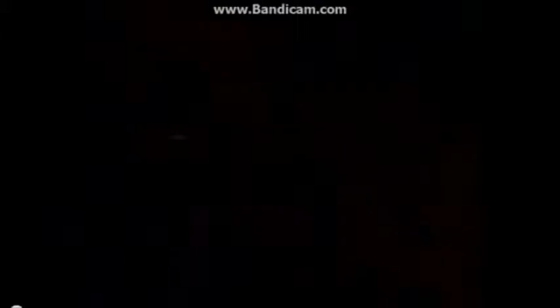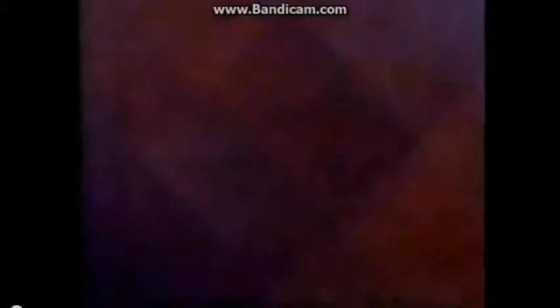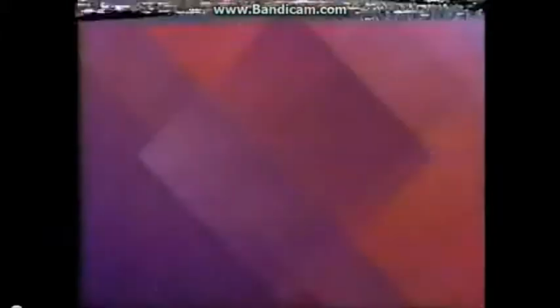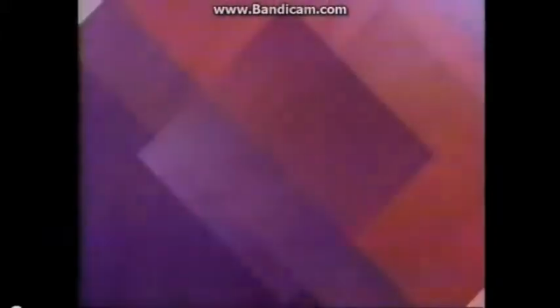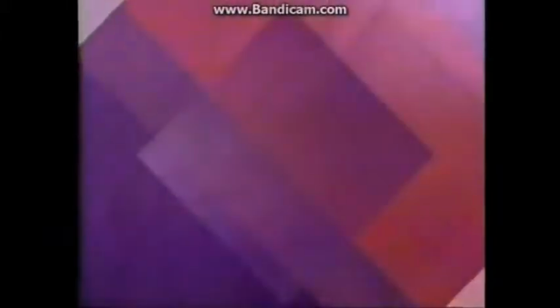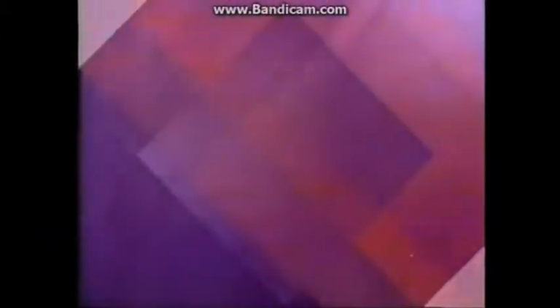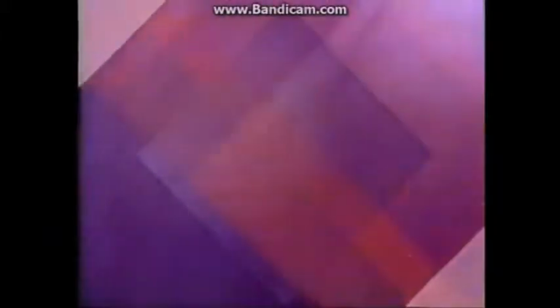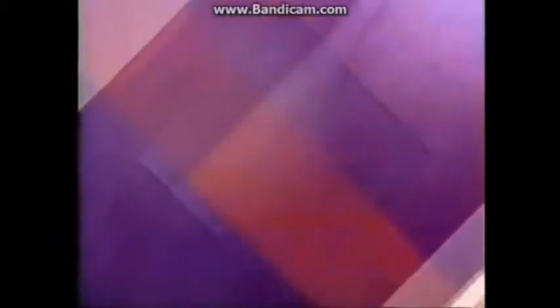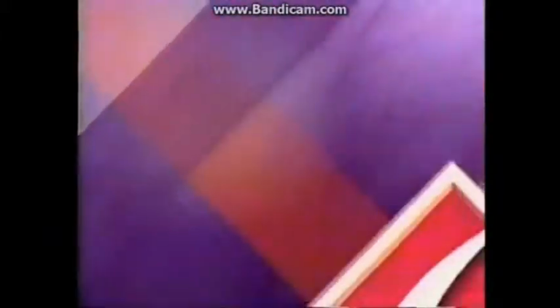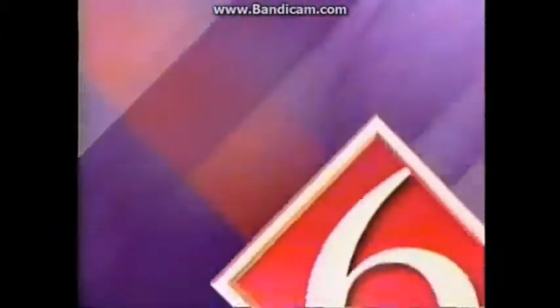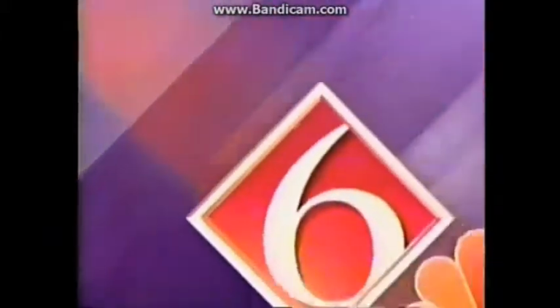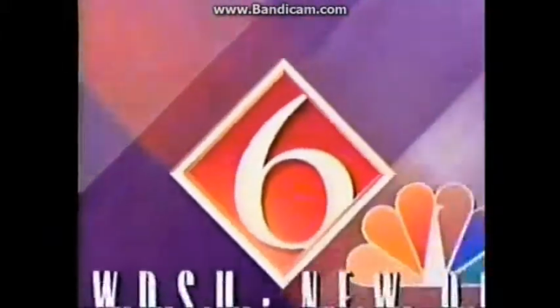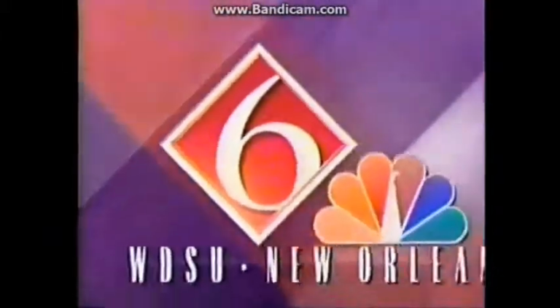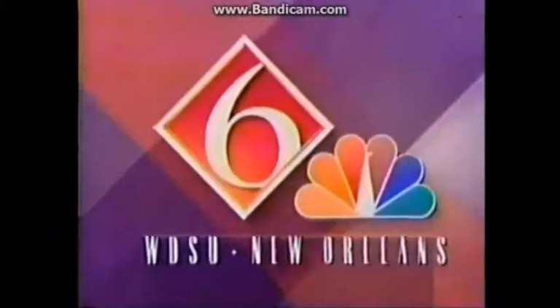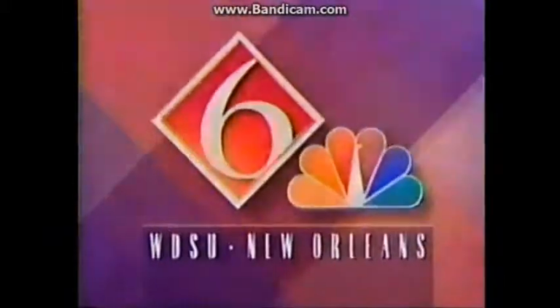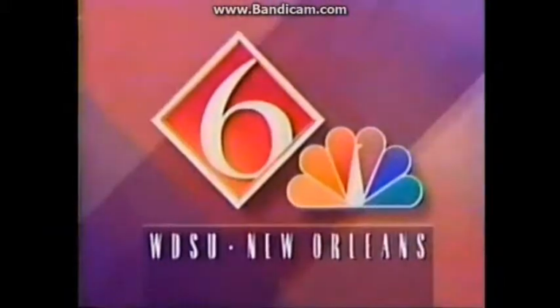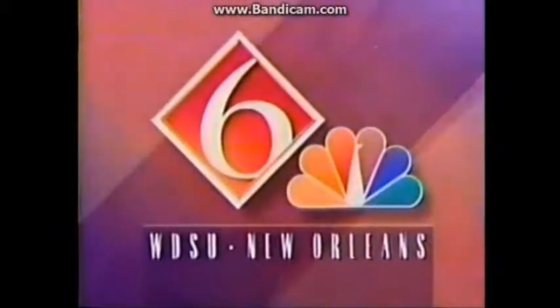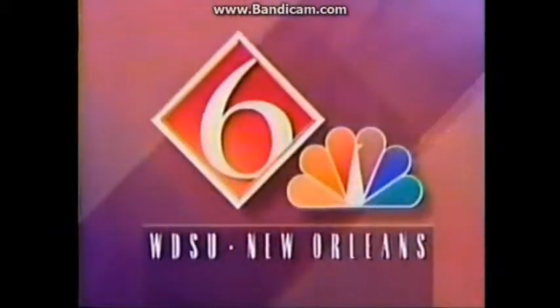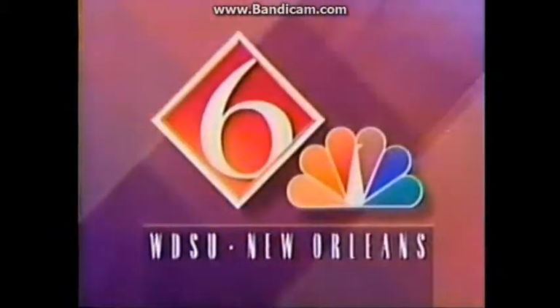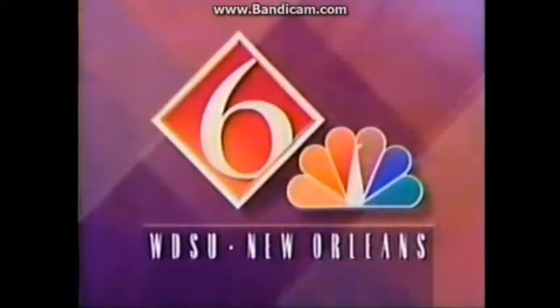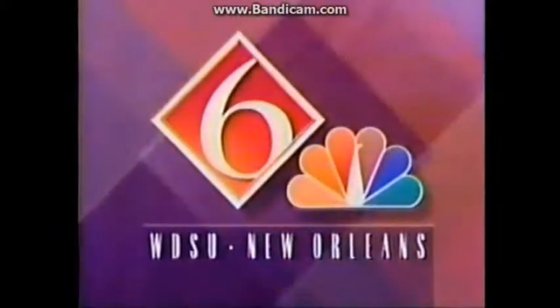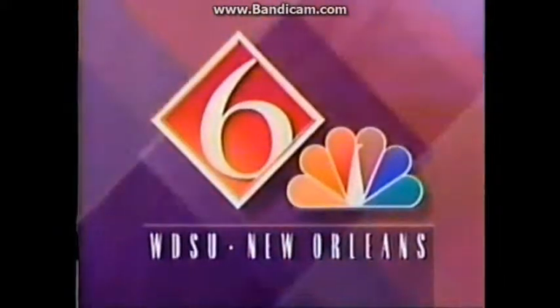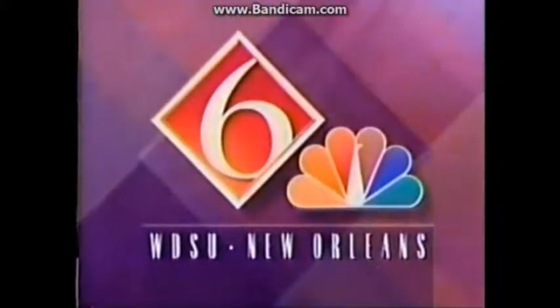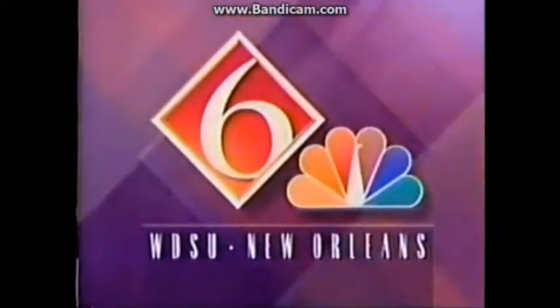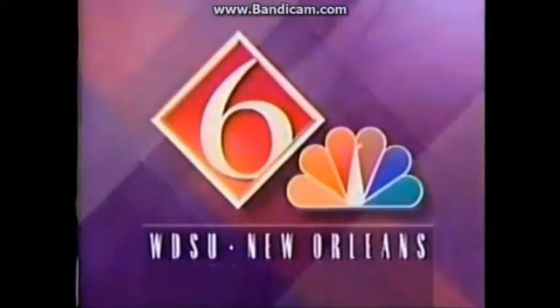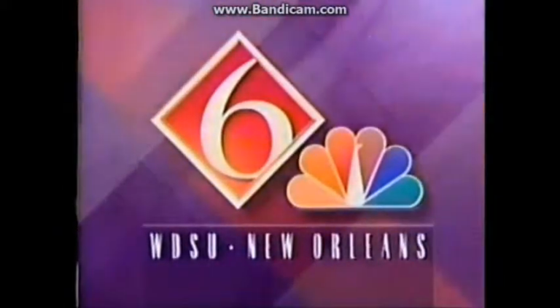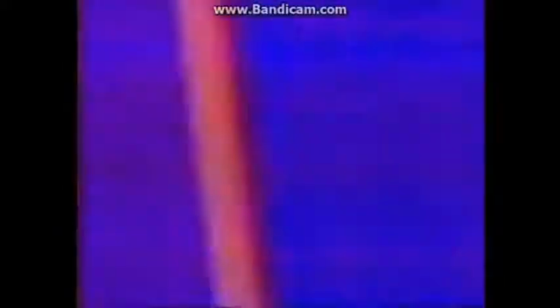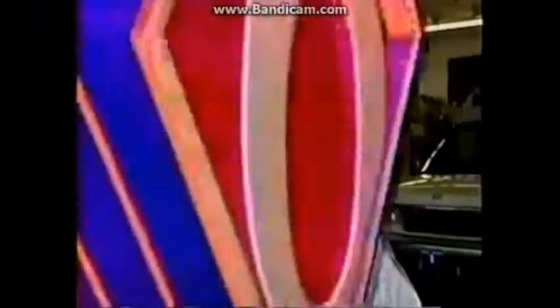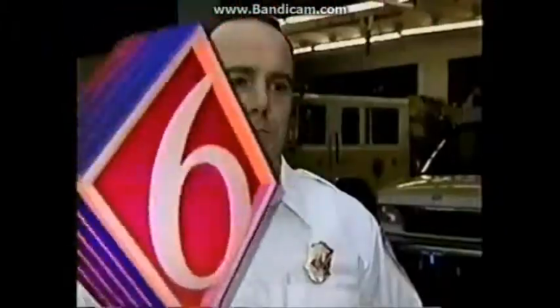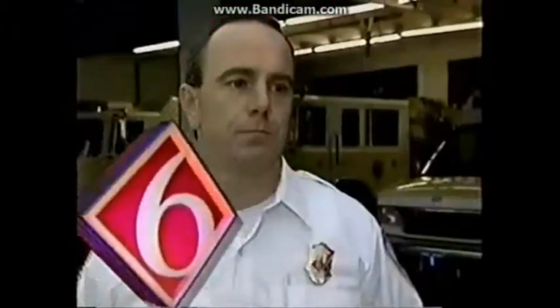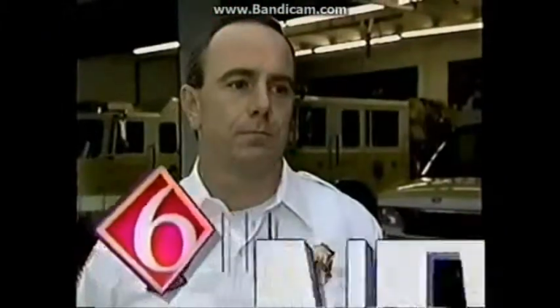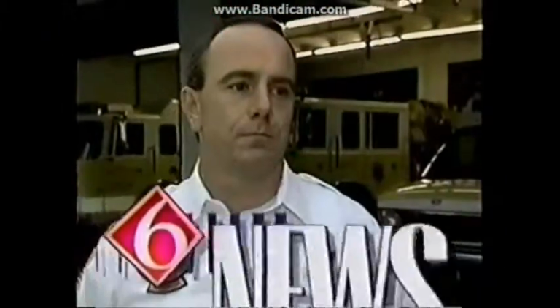You're watching Channel 6, WDSU-TV, New Orleans, and this is Channel 6 News Tonight.